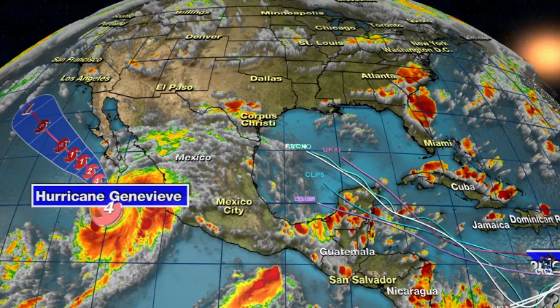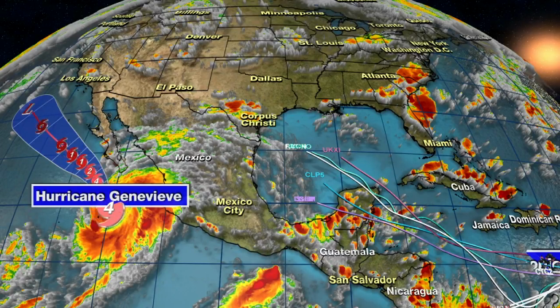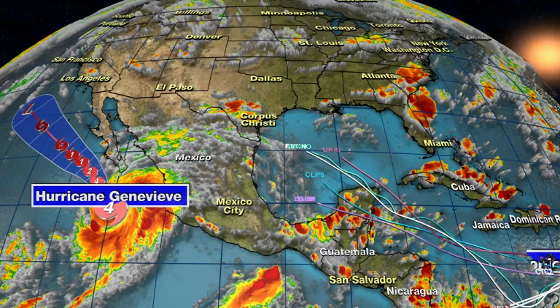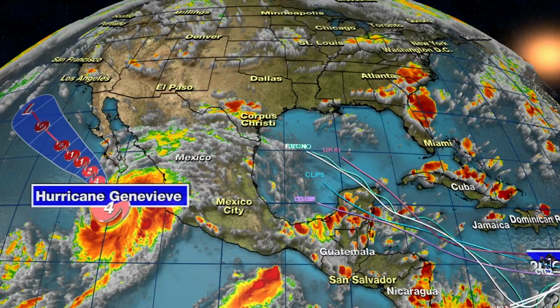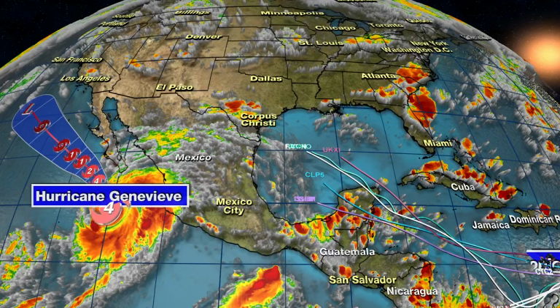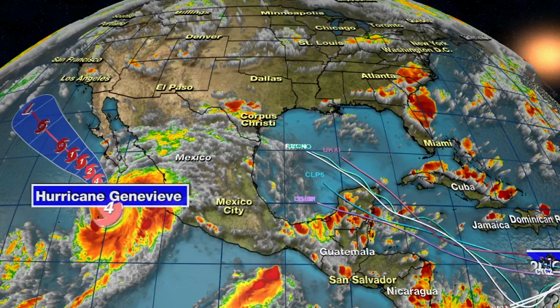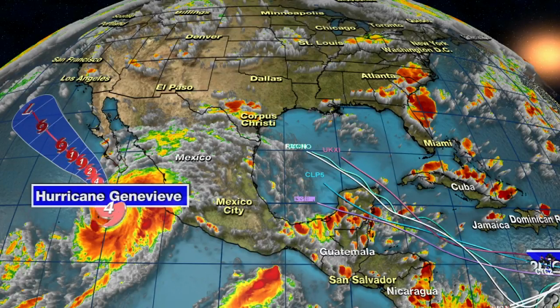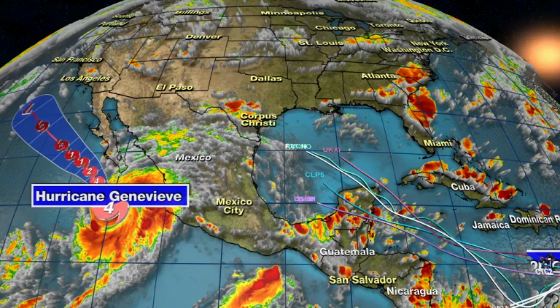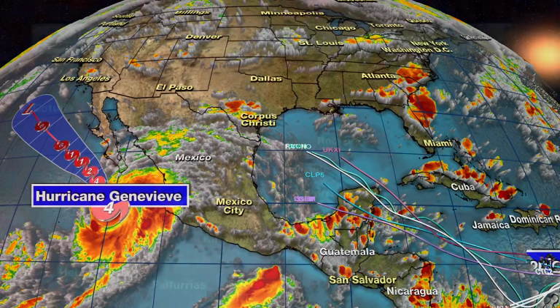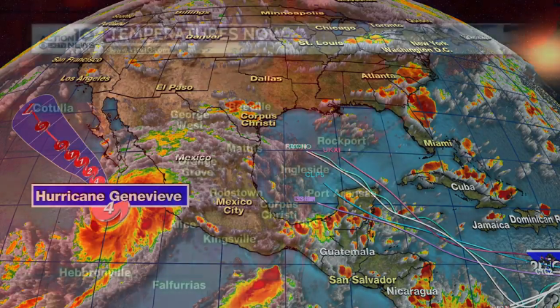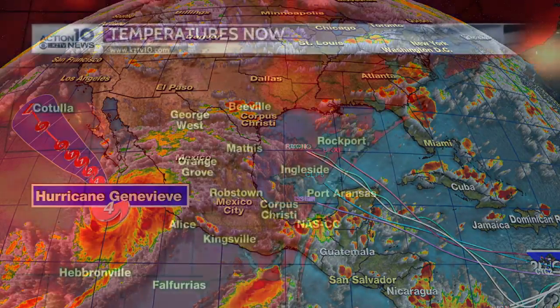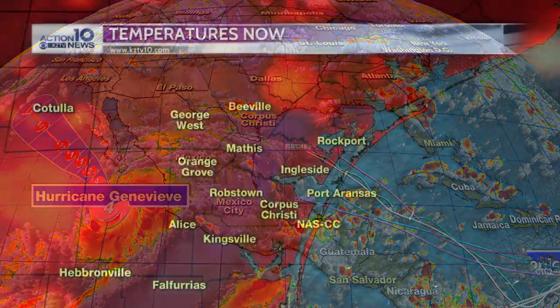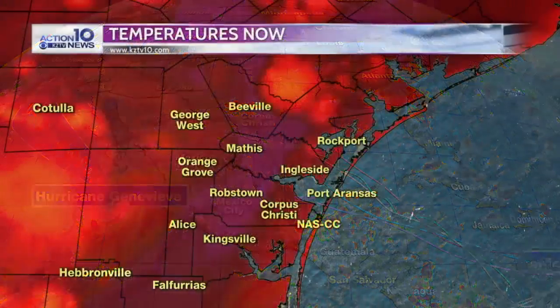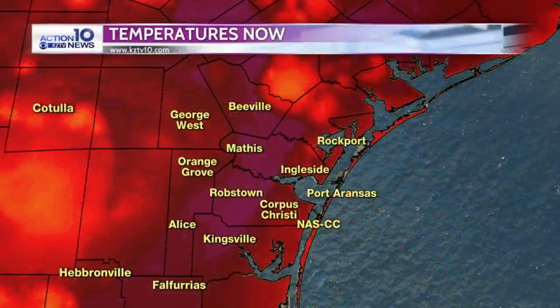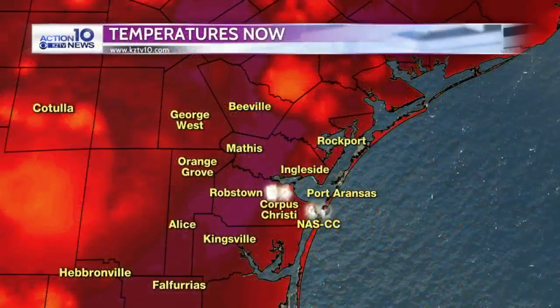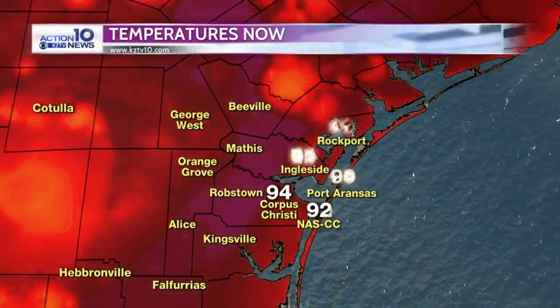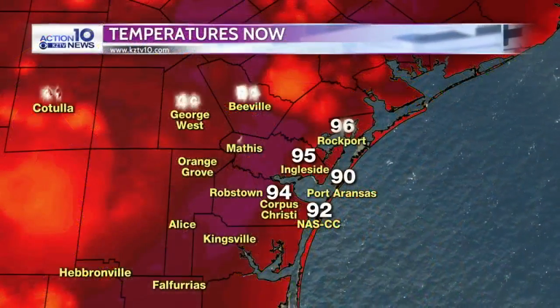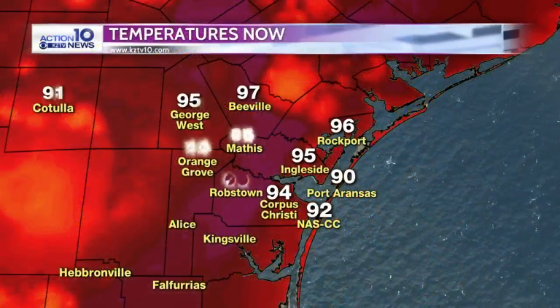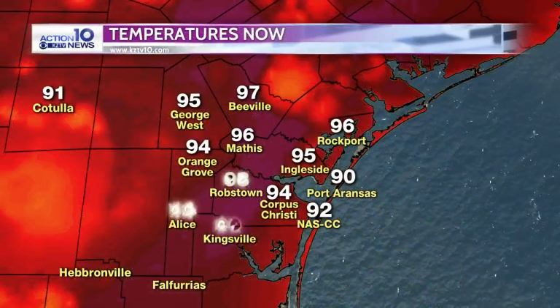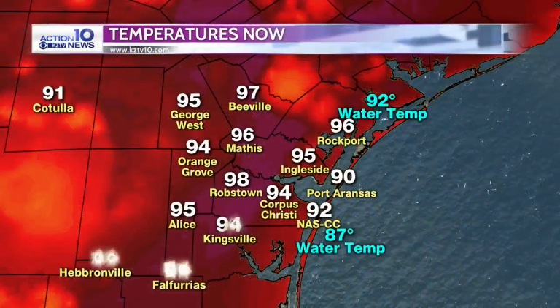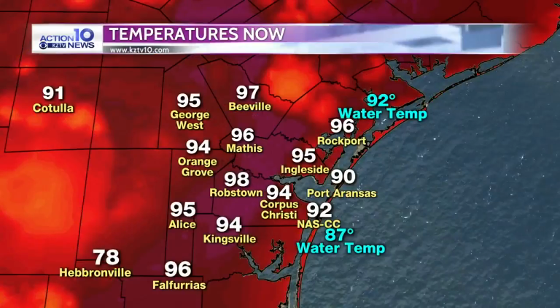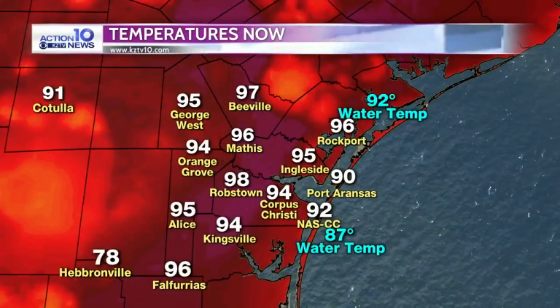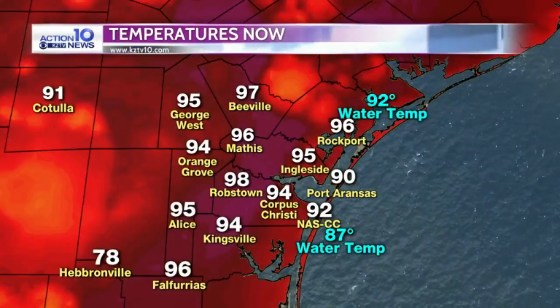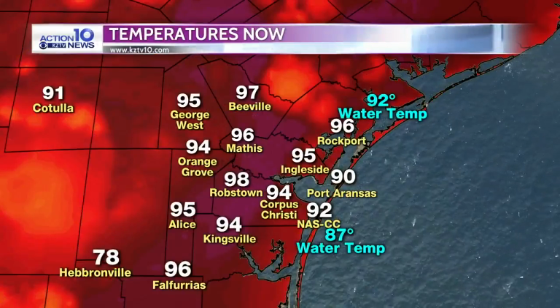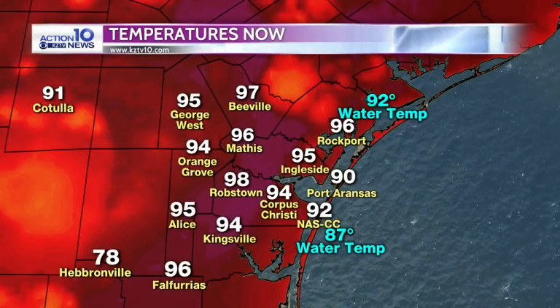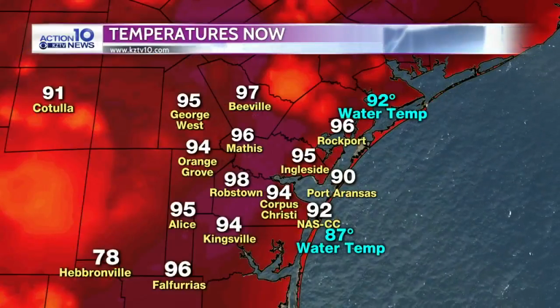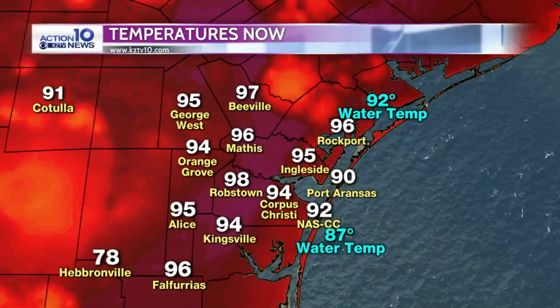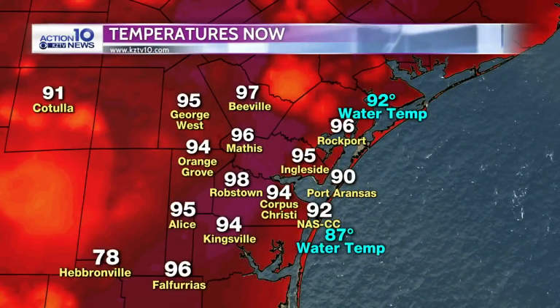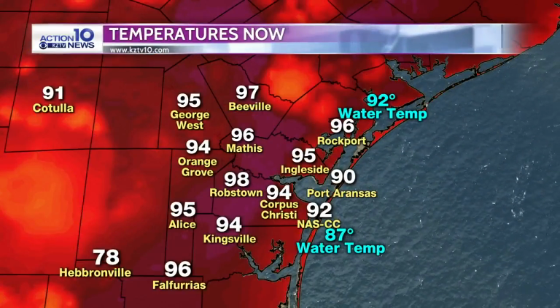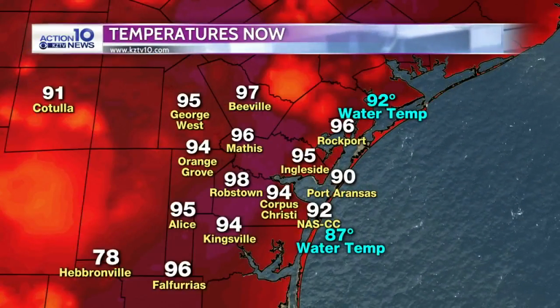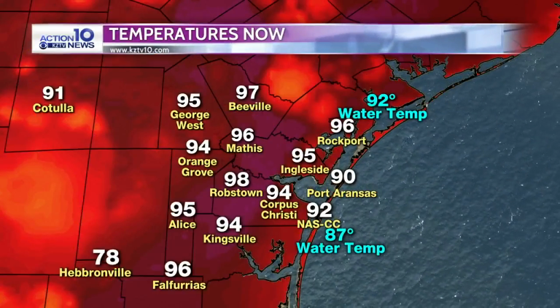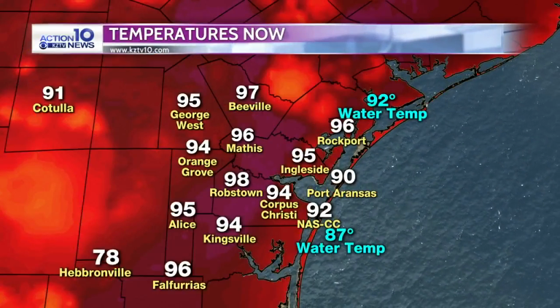Meanwhile, Hurricane Genevieve is in the eastern Pacific — a dangerous category four hurricane that will stay offshore.